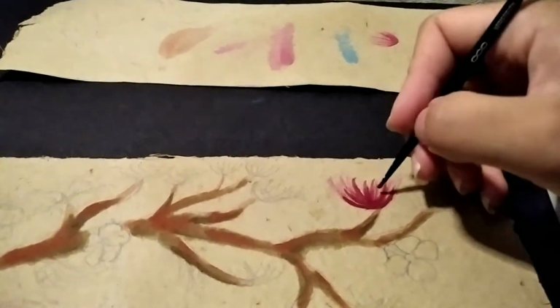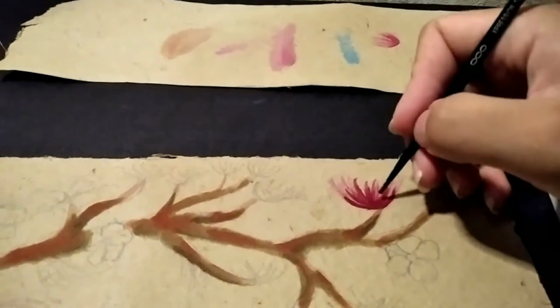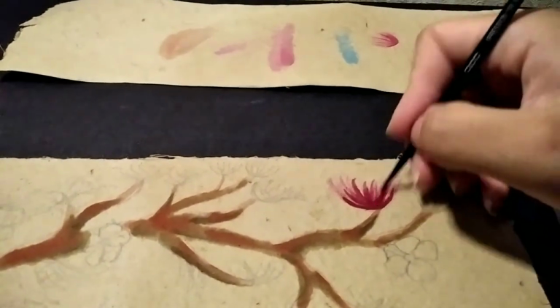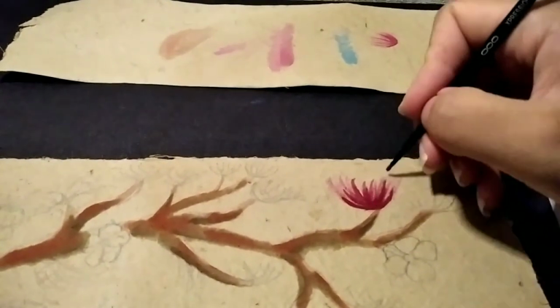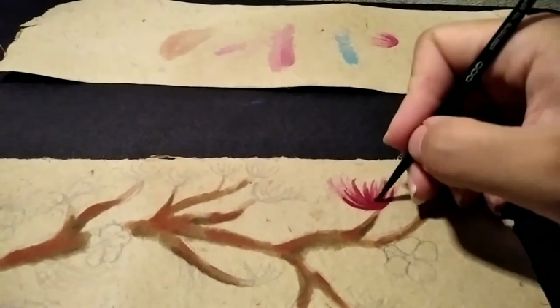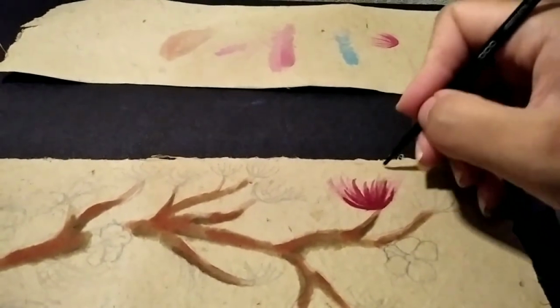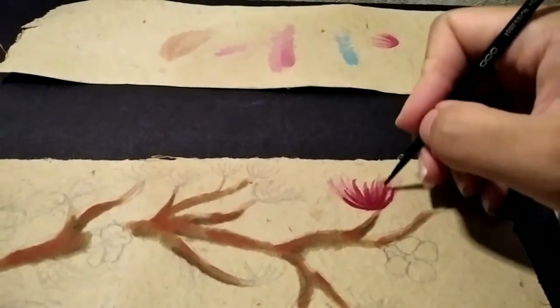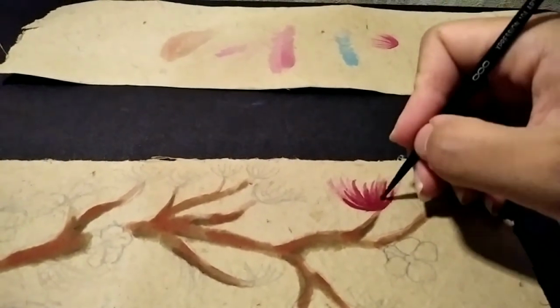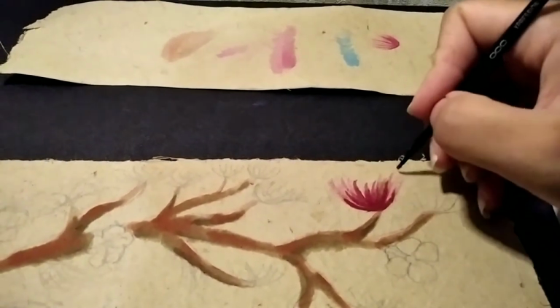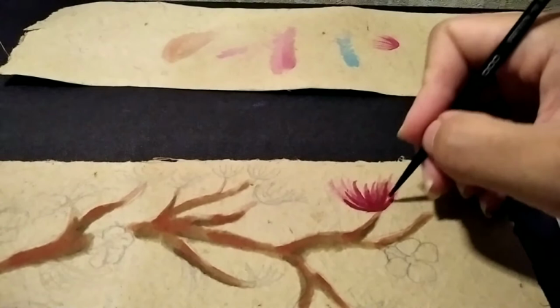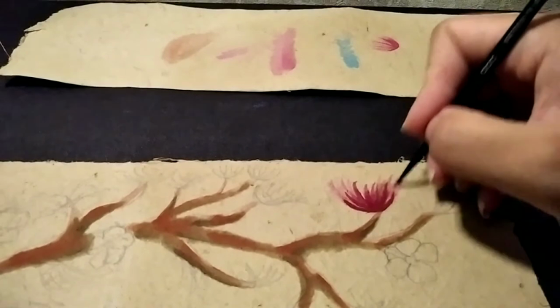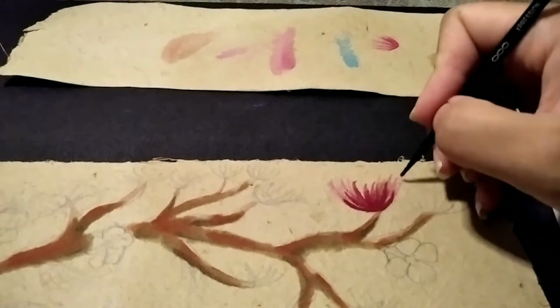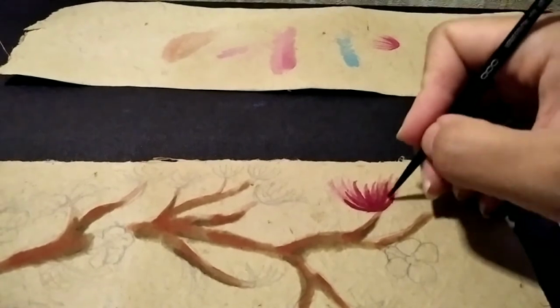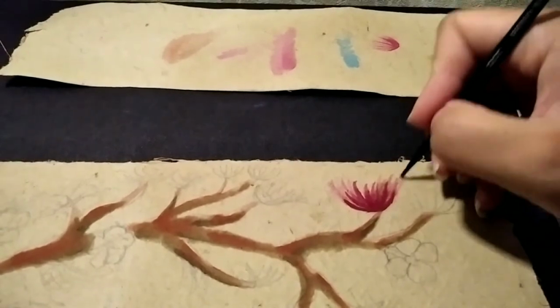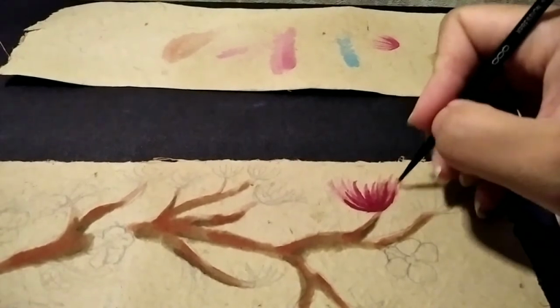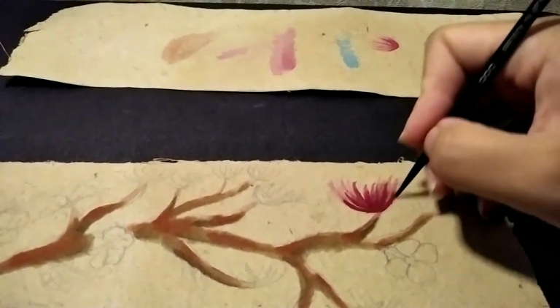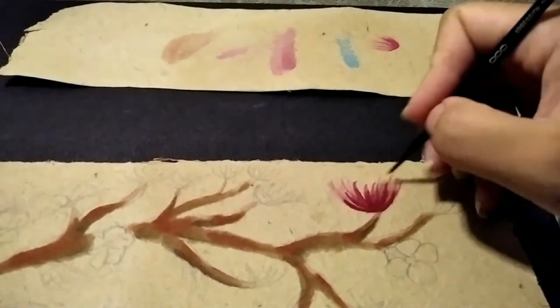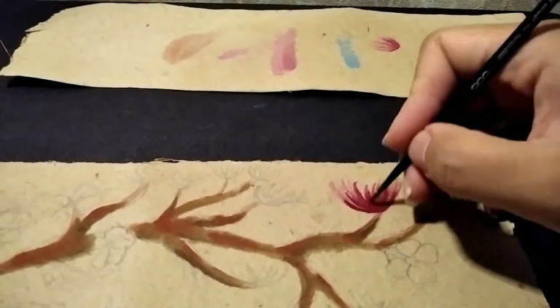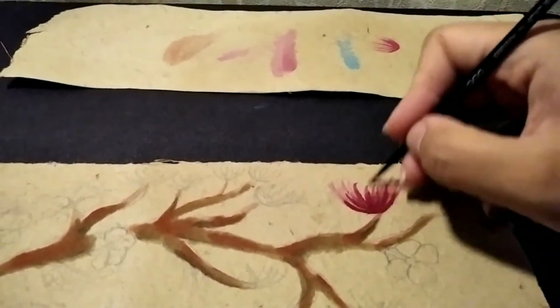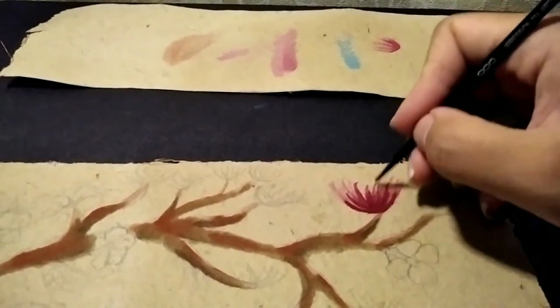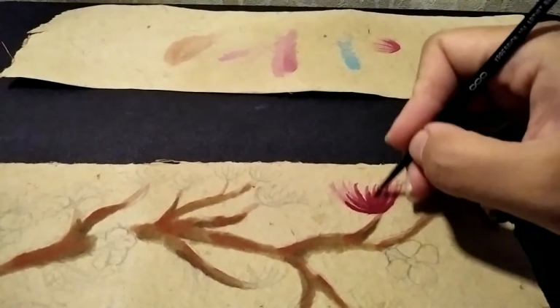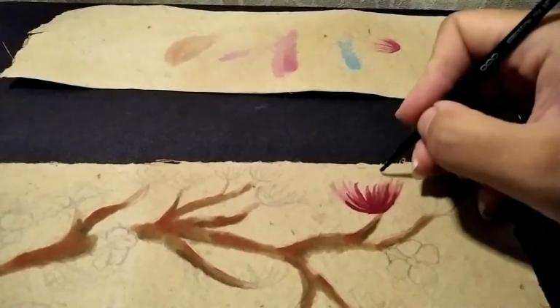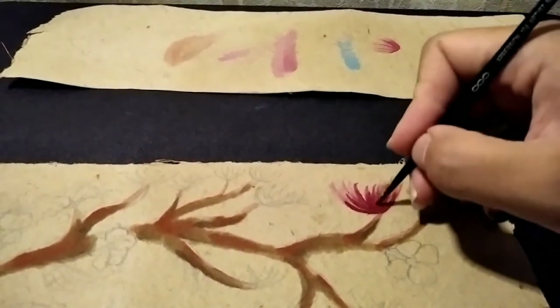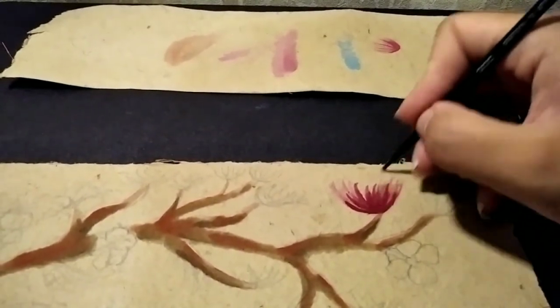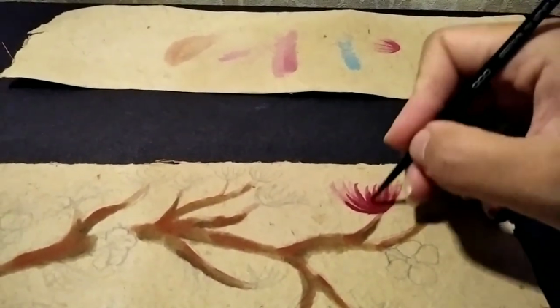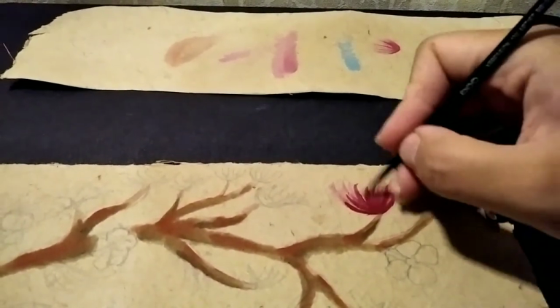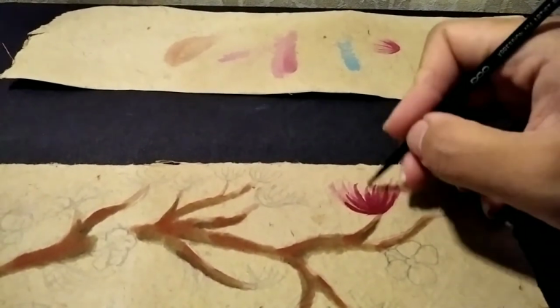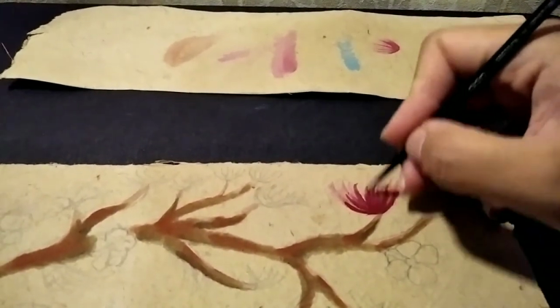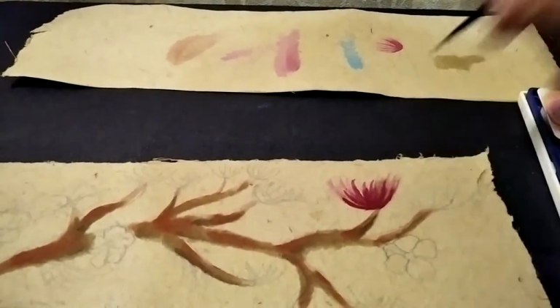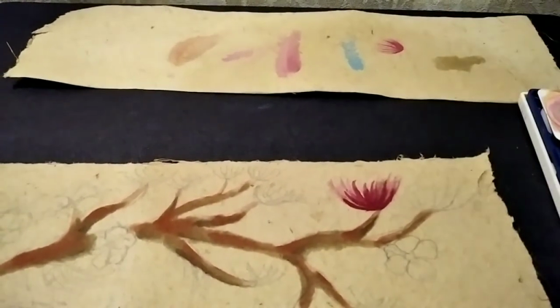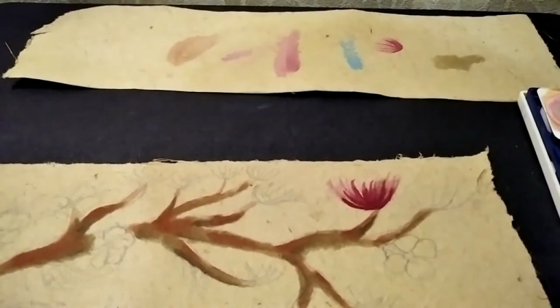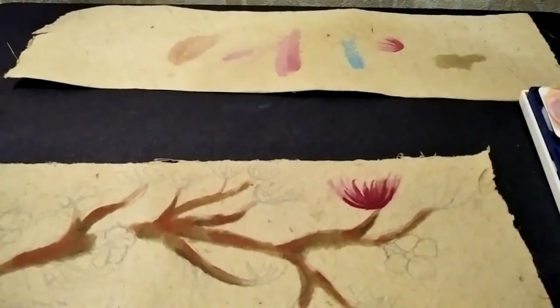To make the transparency effect, you can add more water to the paint.